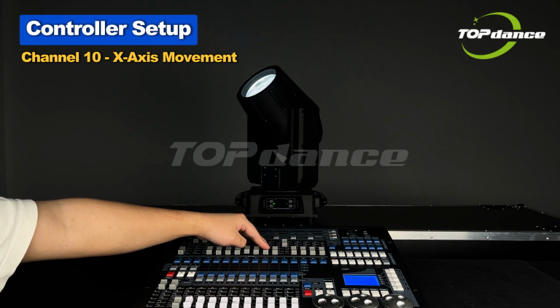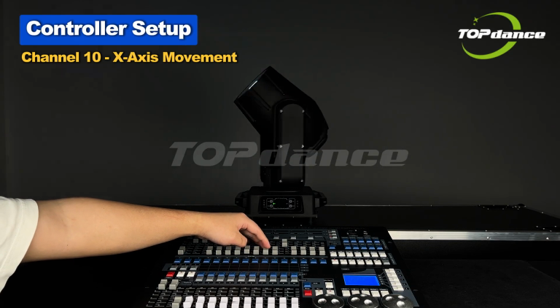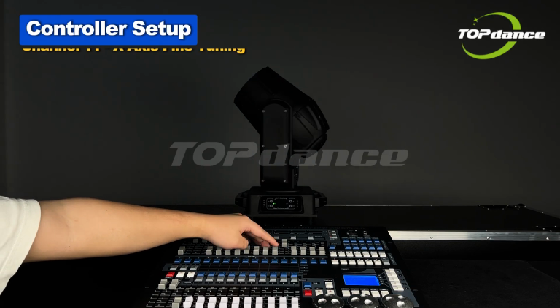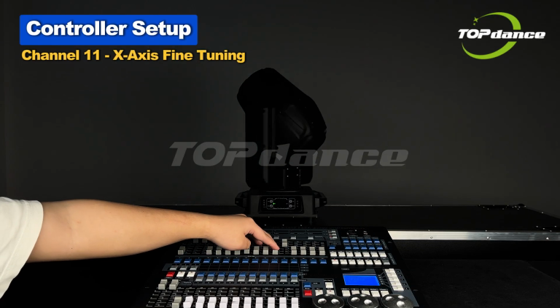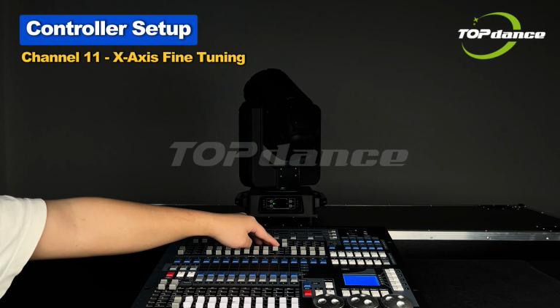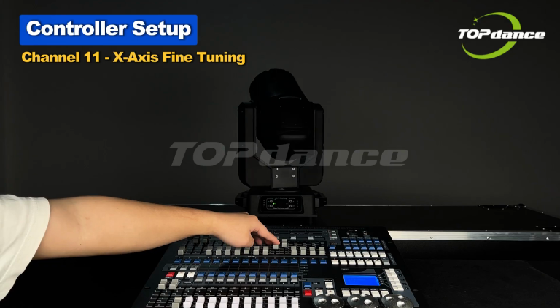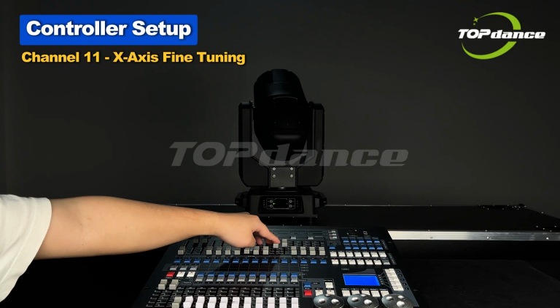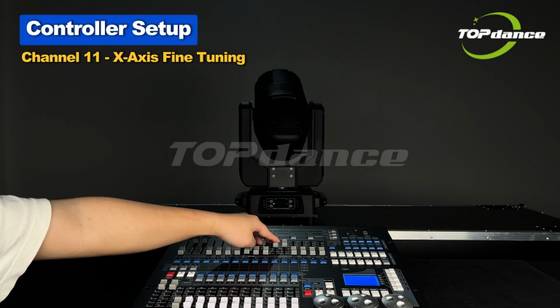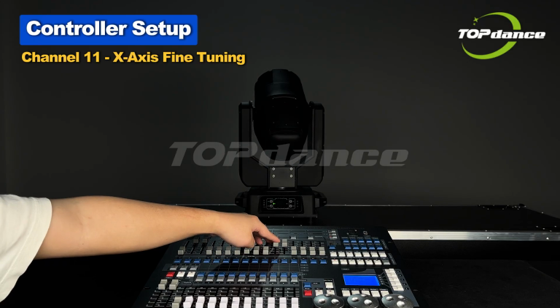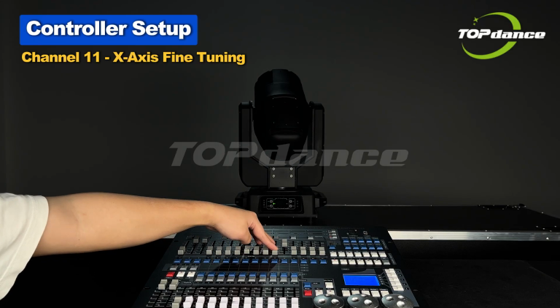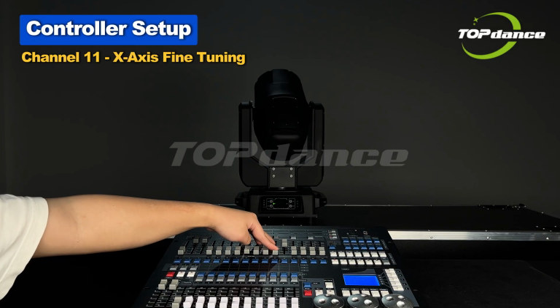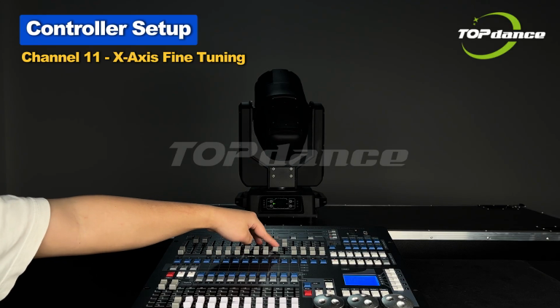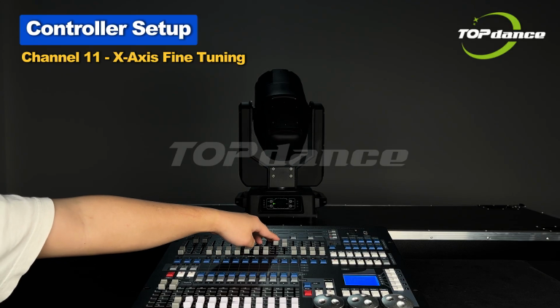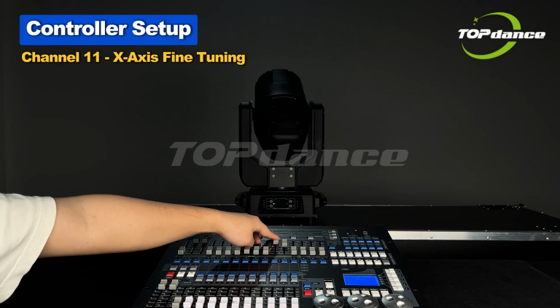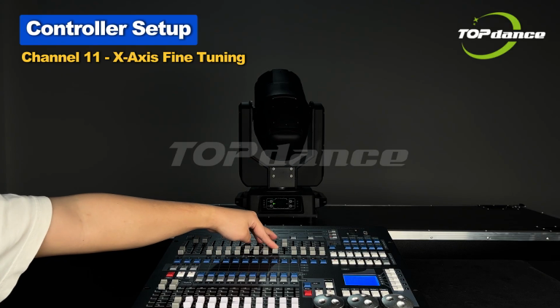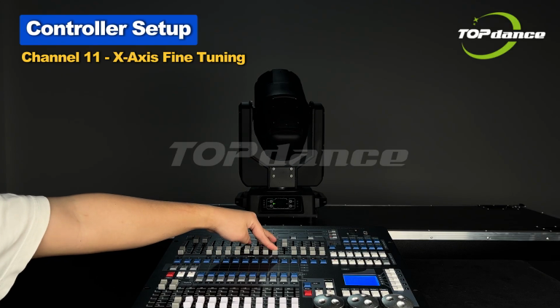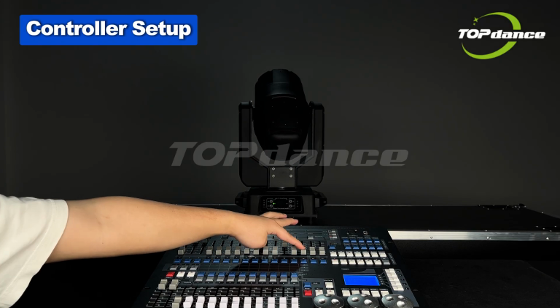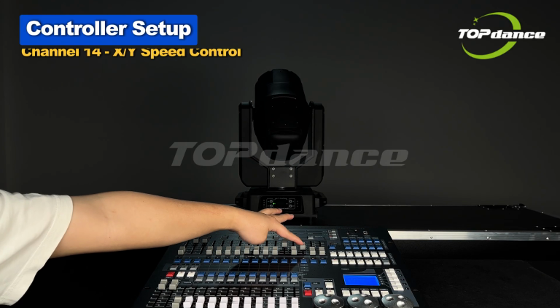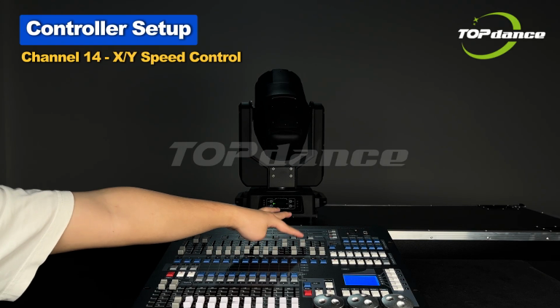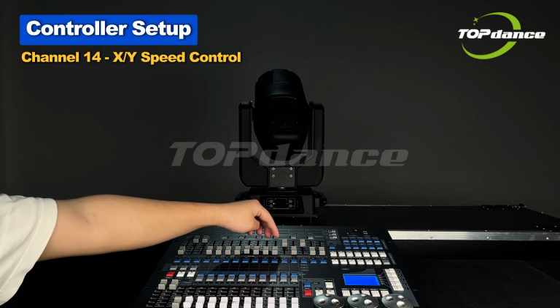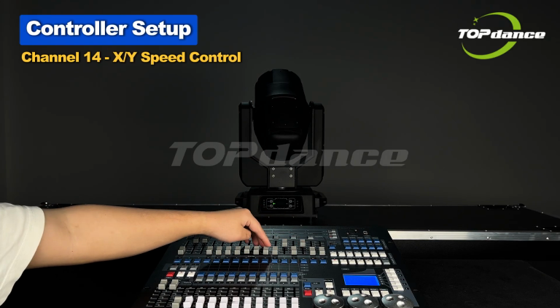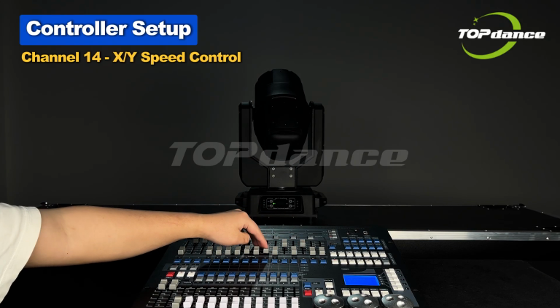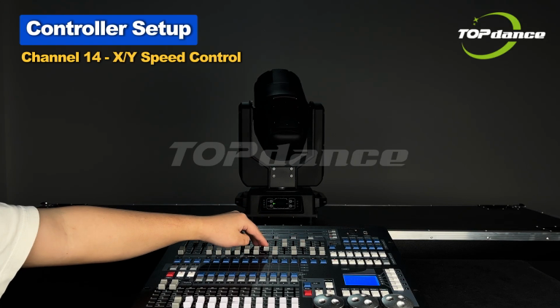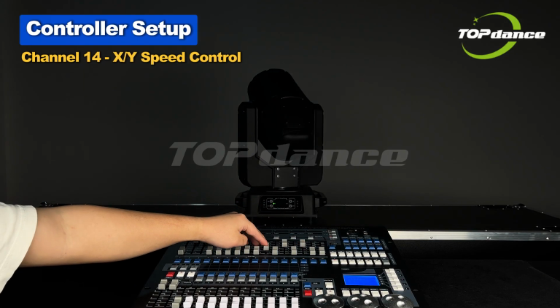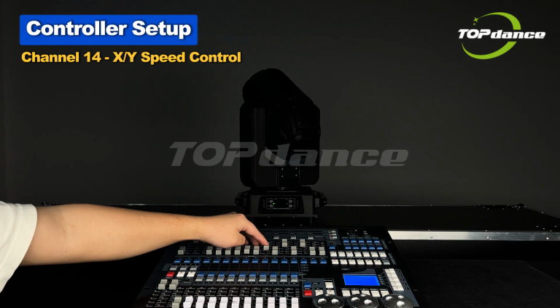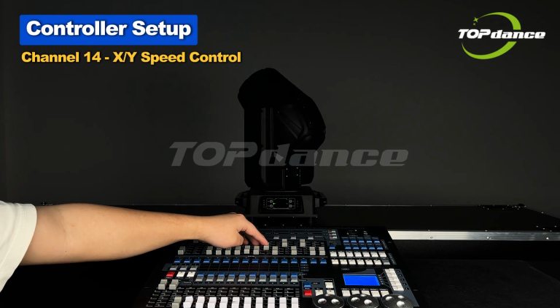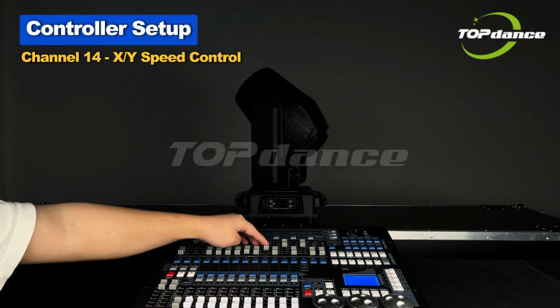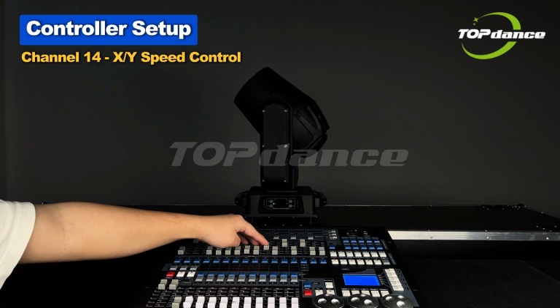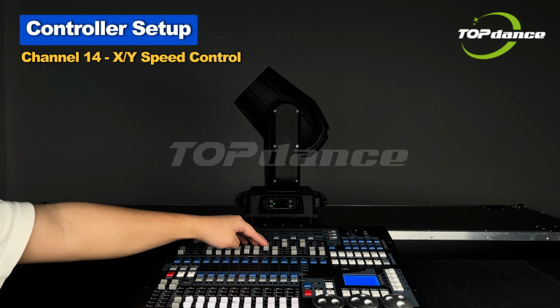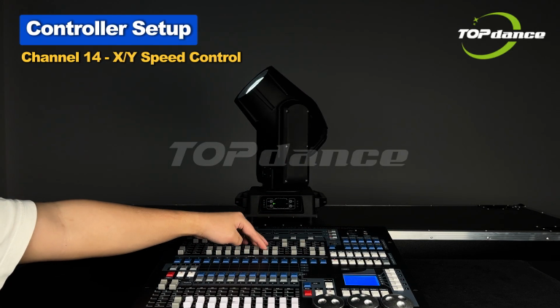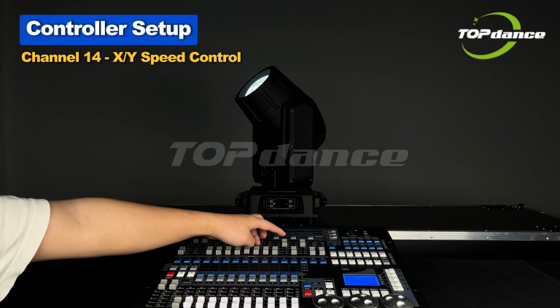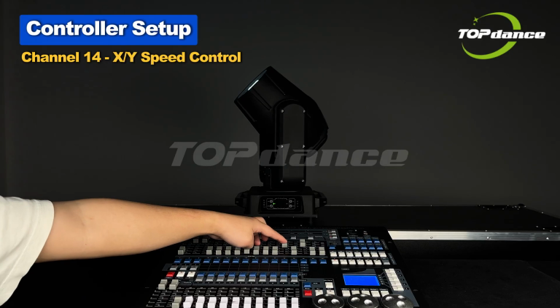Channel 11 controls X-axis Fine Tuning. Channel 14 controls X or Y Speed Control.